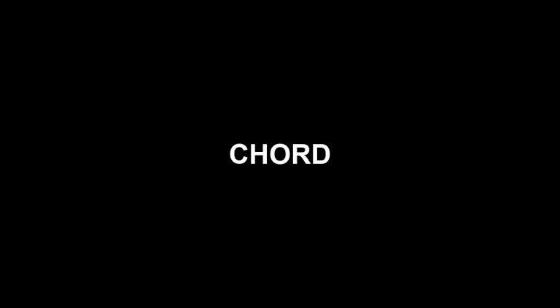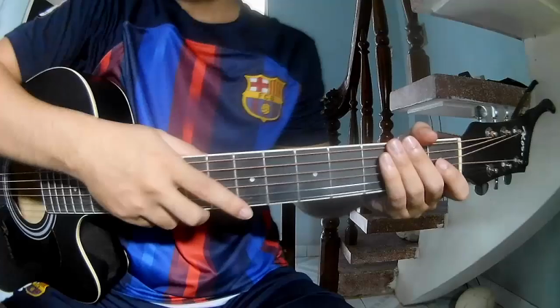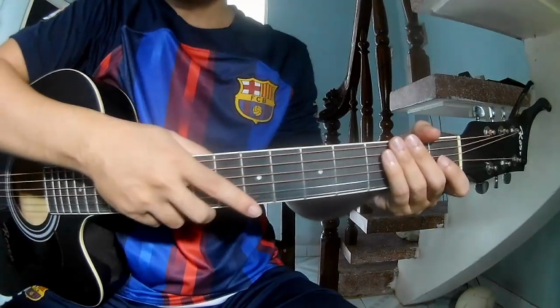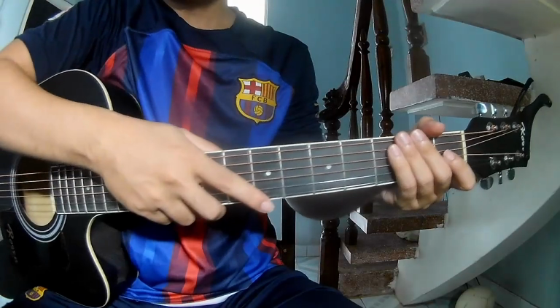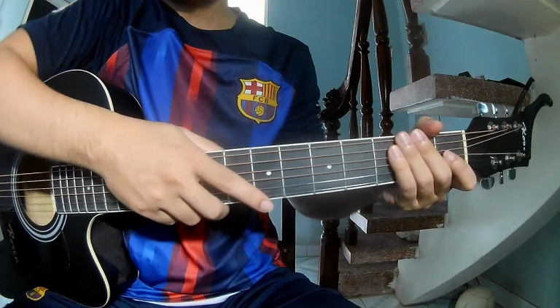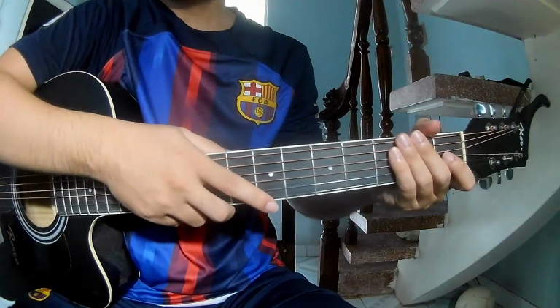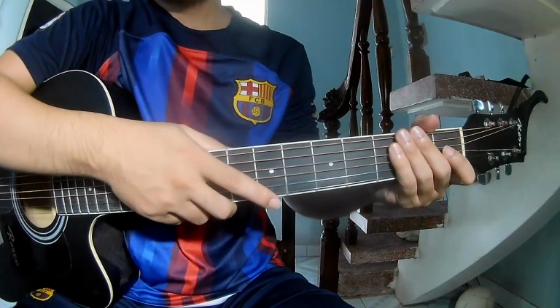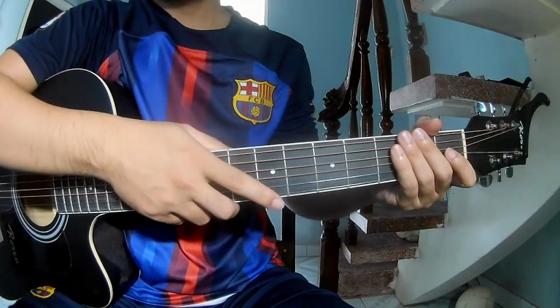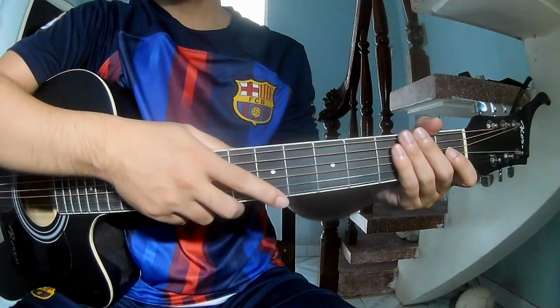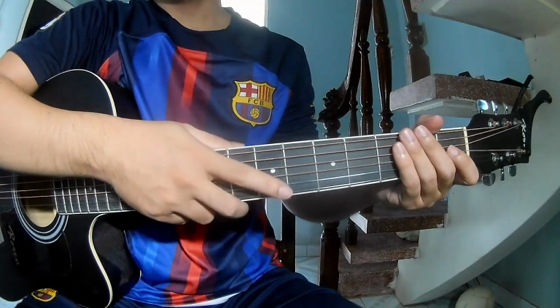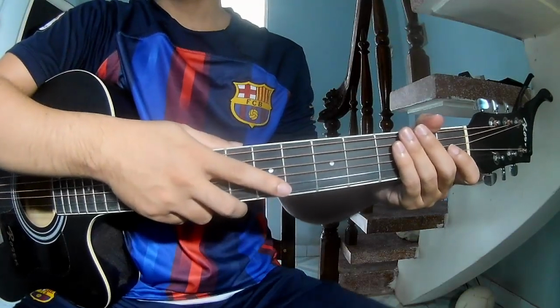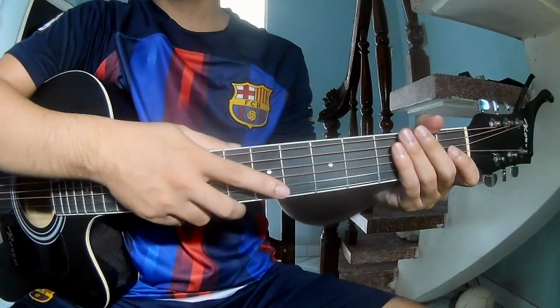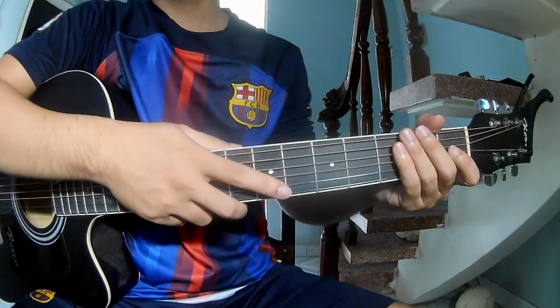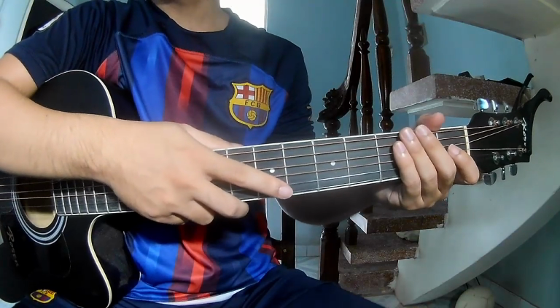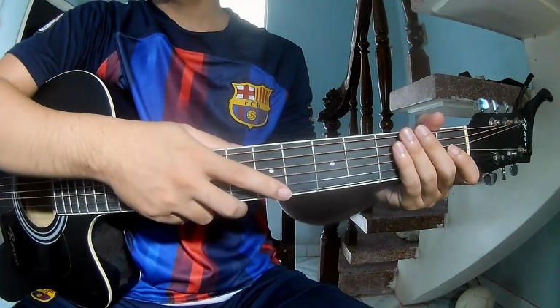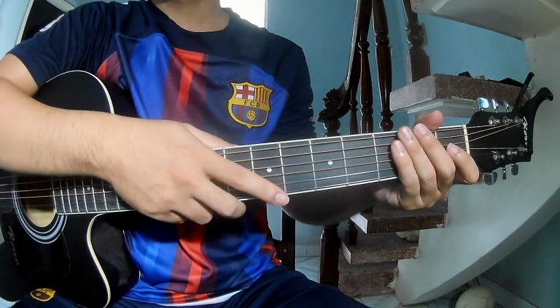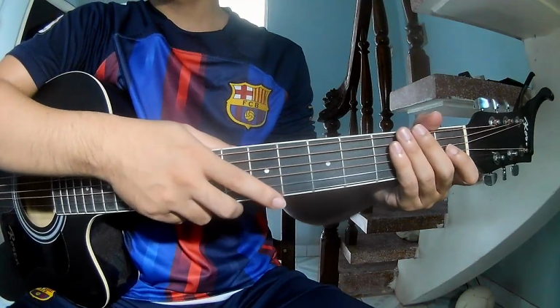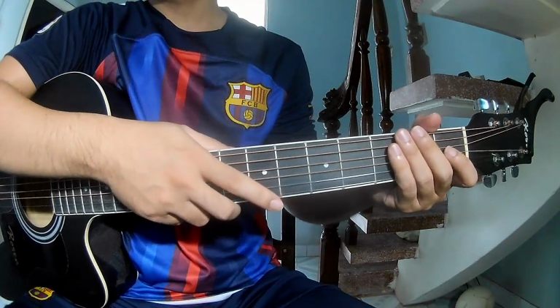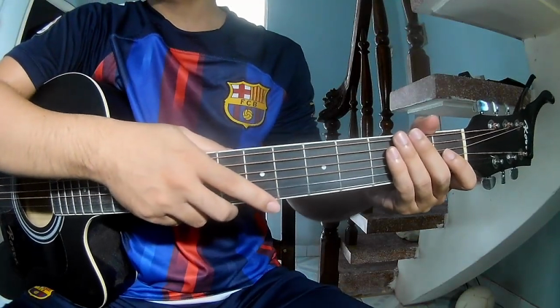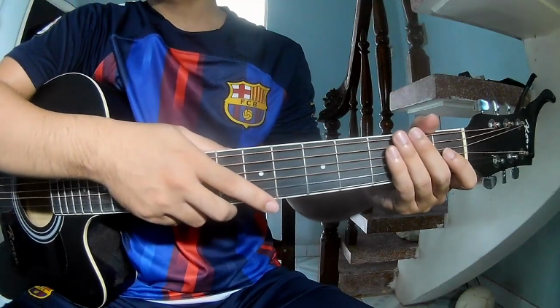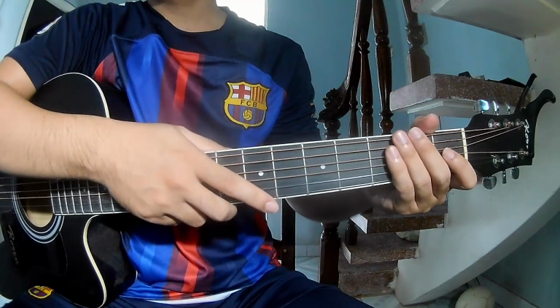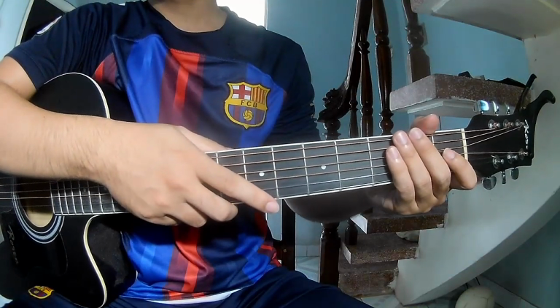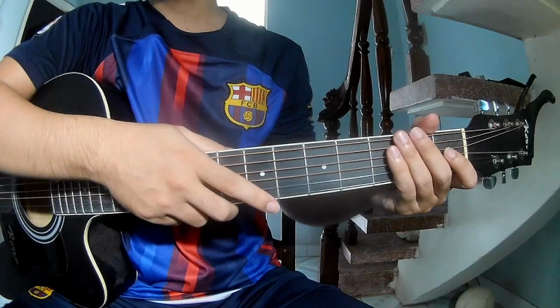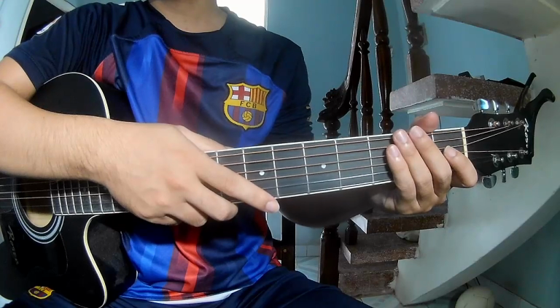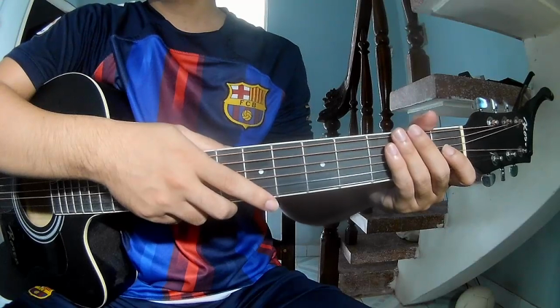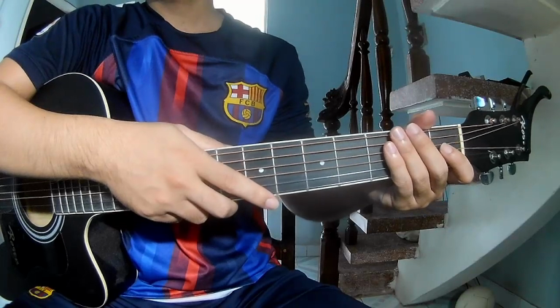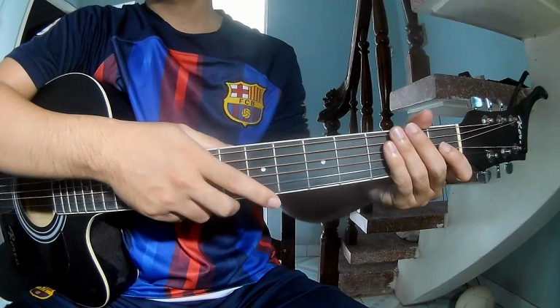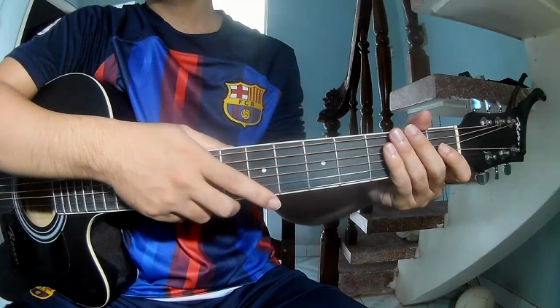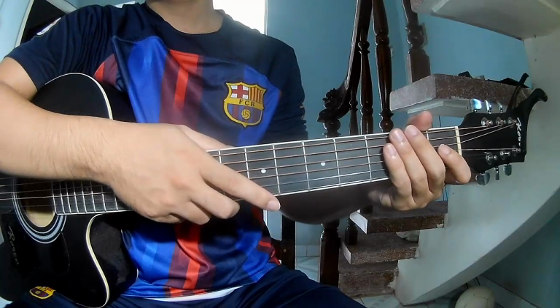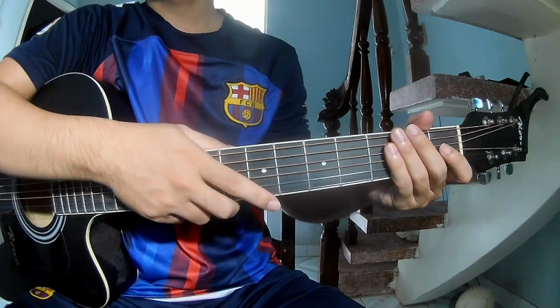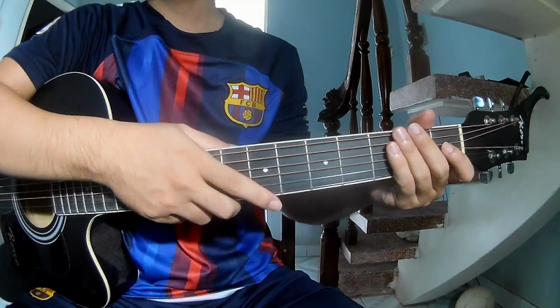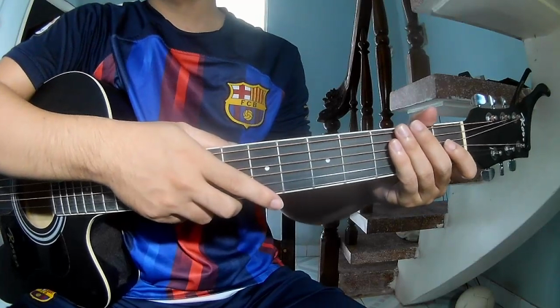Hi everyone, today we'll share how to play guitar 'Depending on You' by the Rolling Stones.